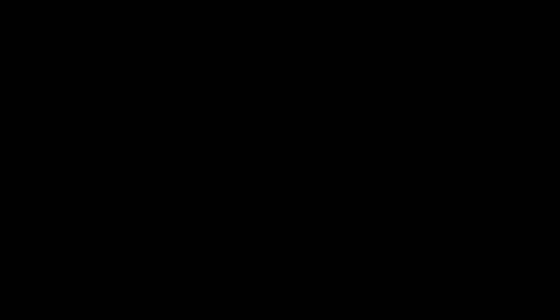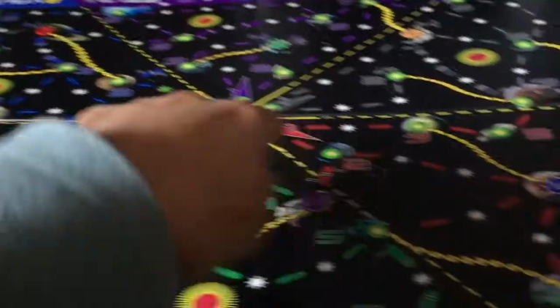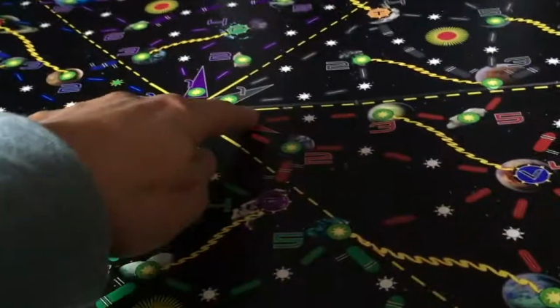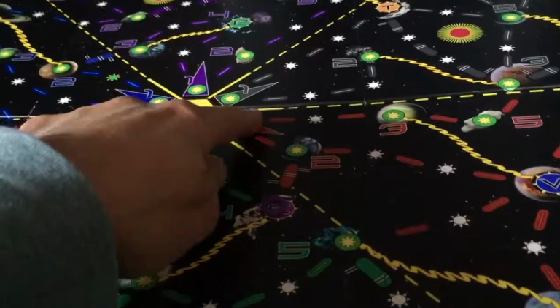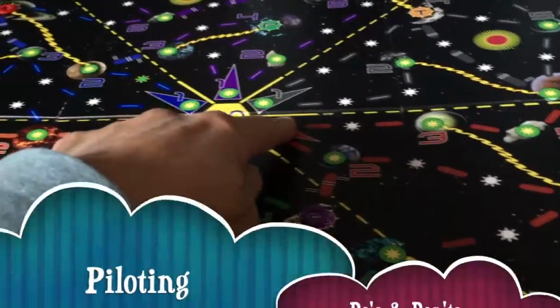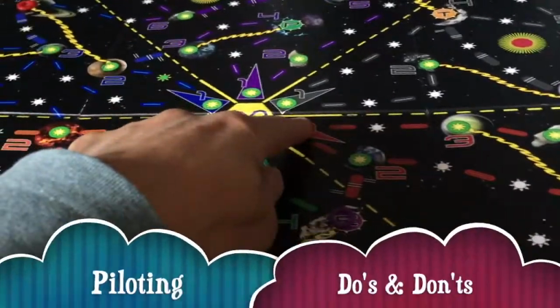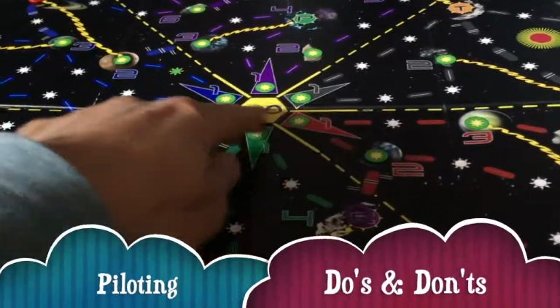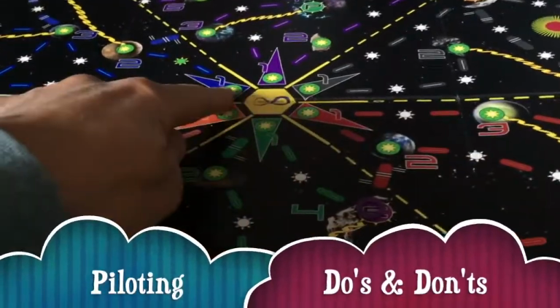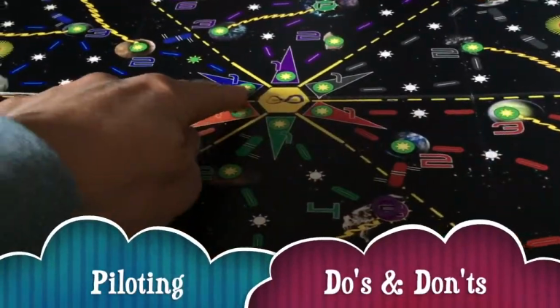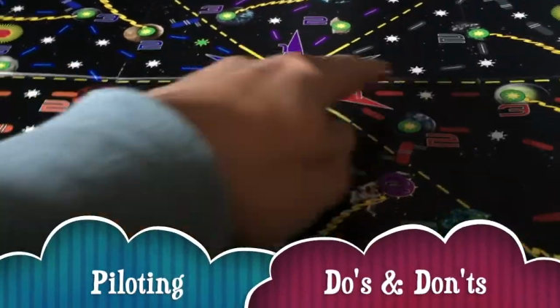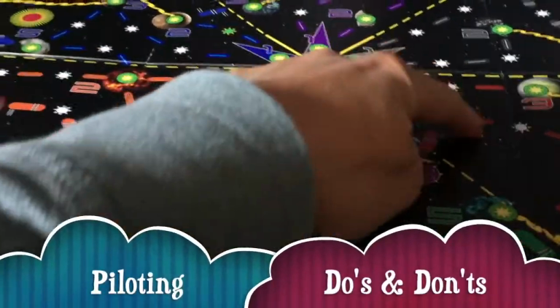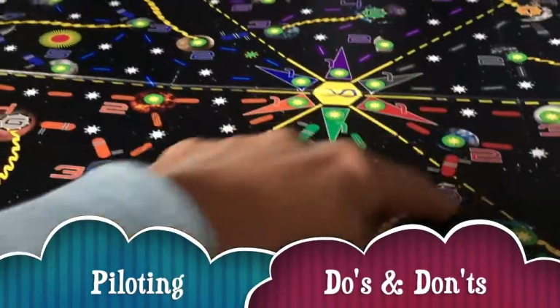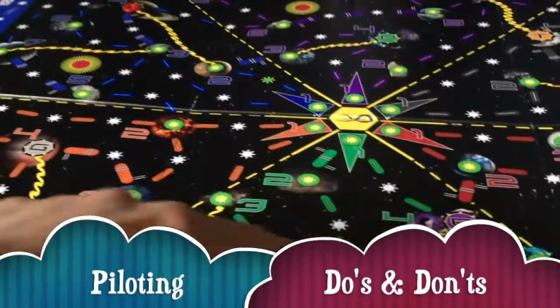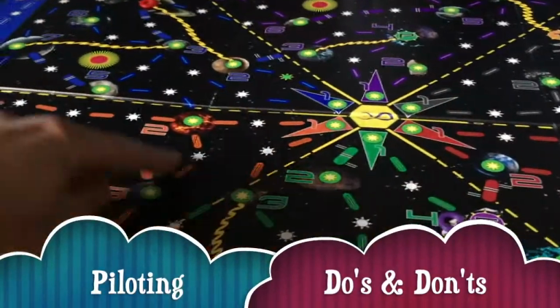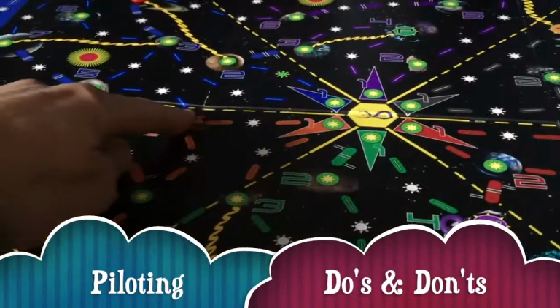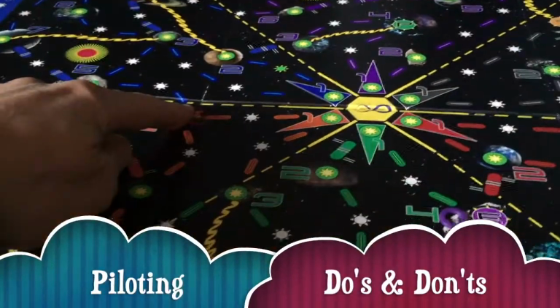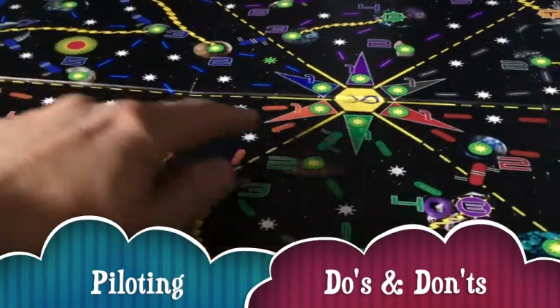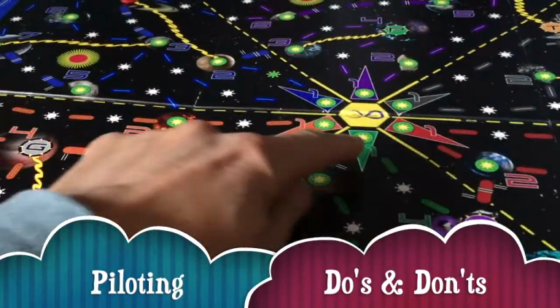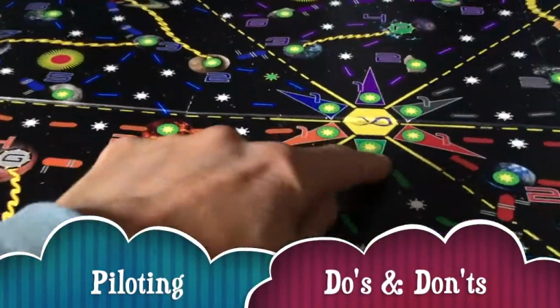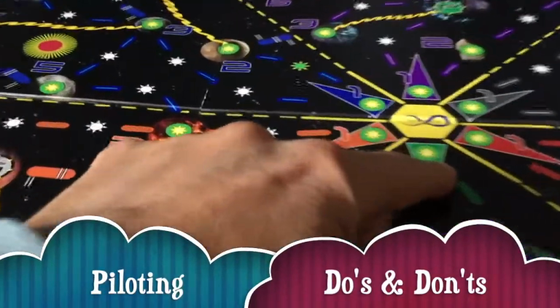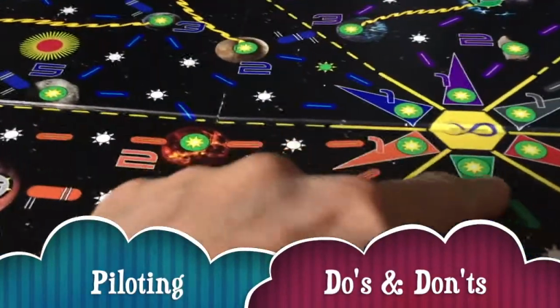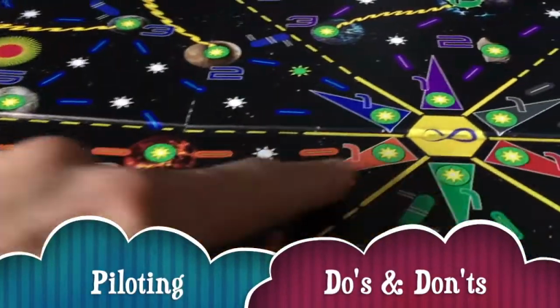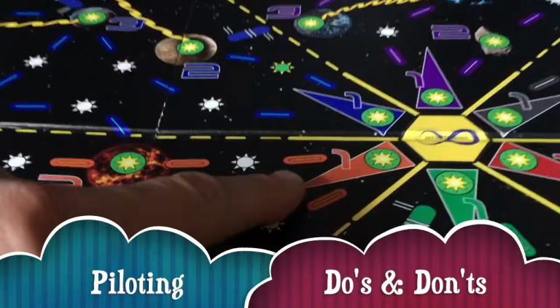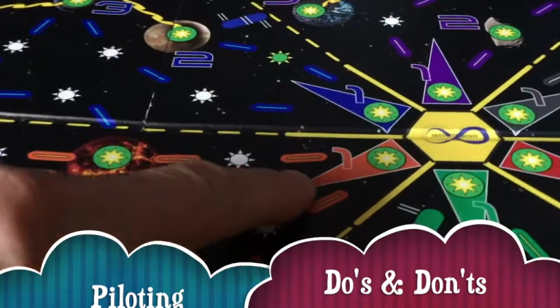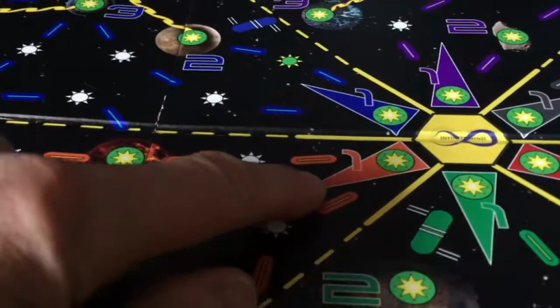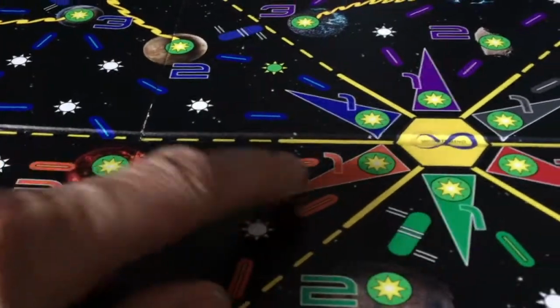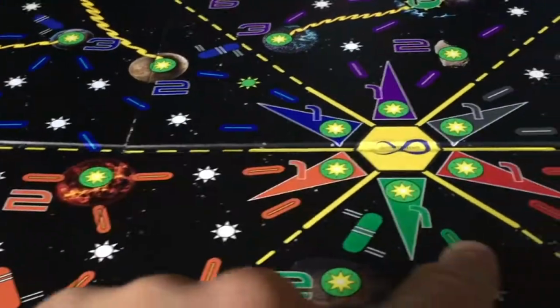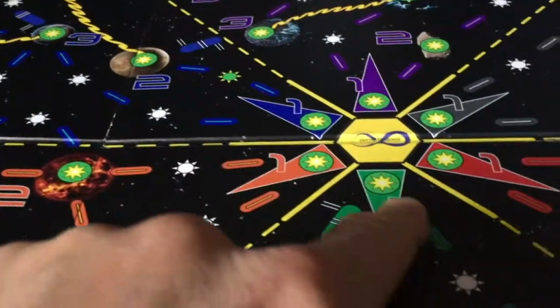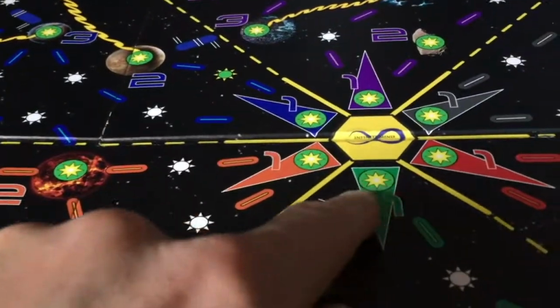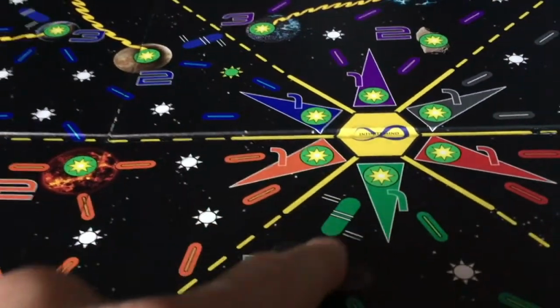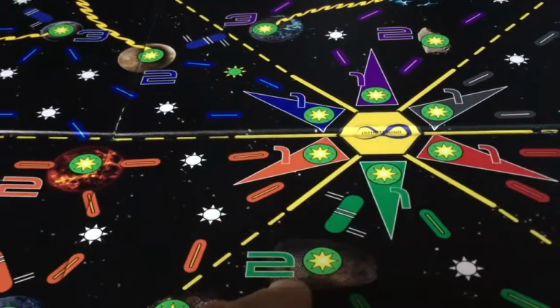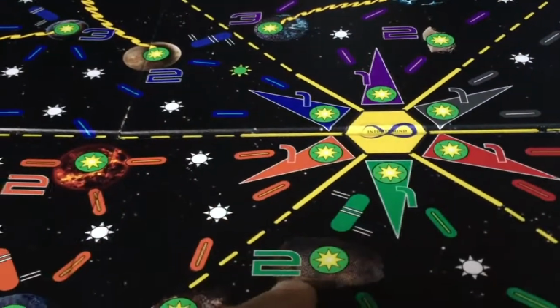When we travel, we cannot go through the sun, so we actually have to go around. We cannot go between sector prisms — we can only travel through them.